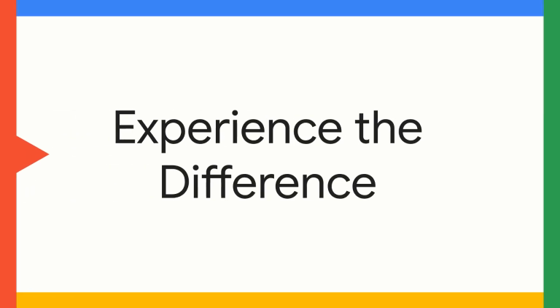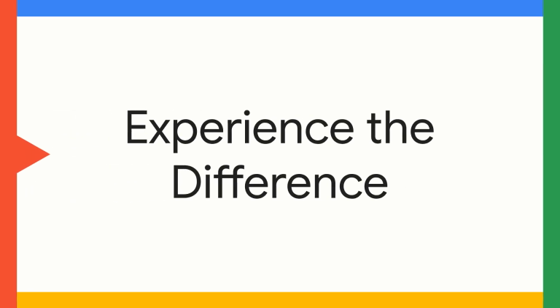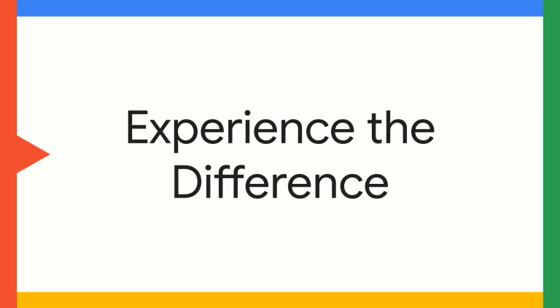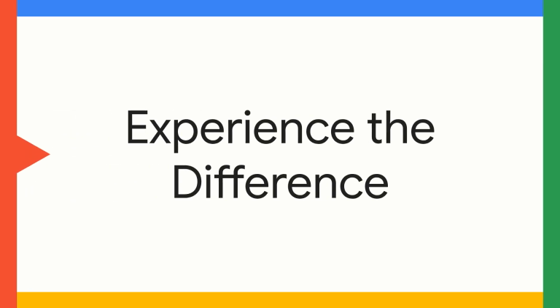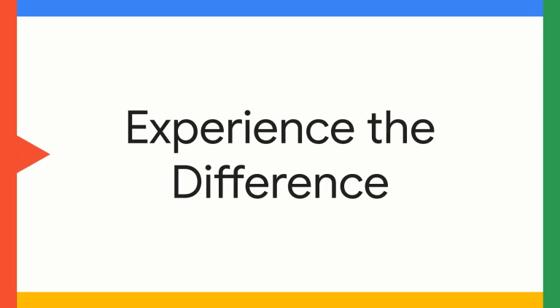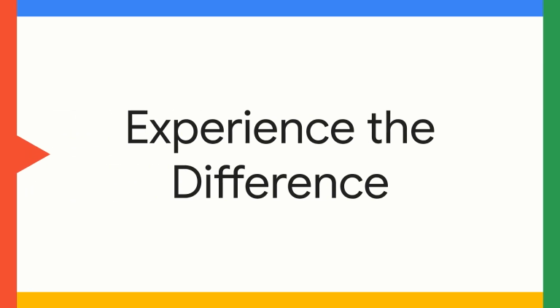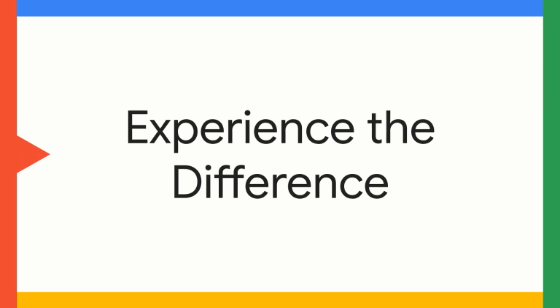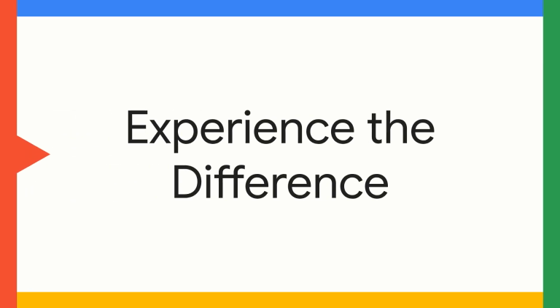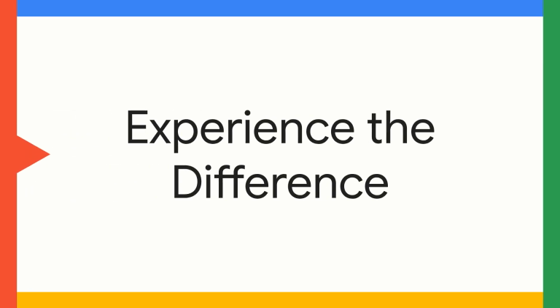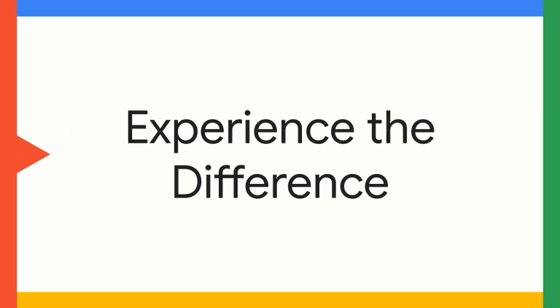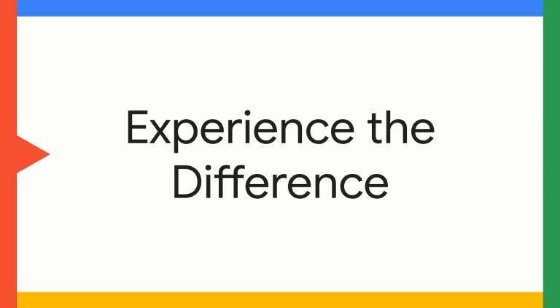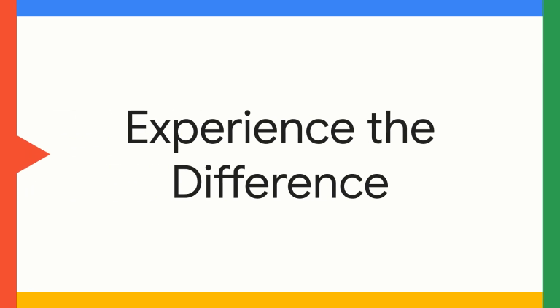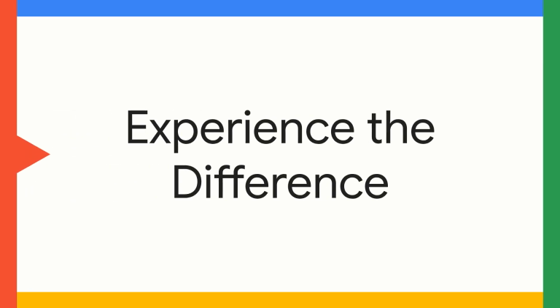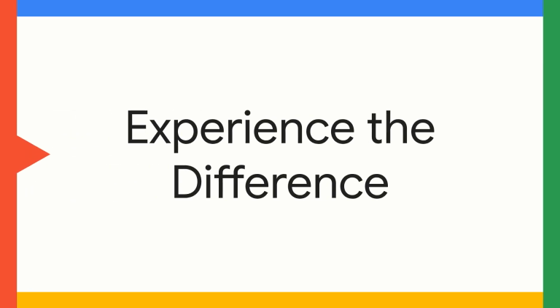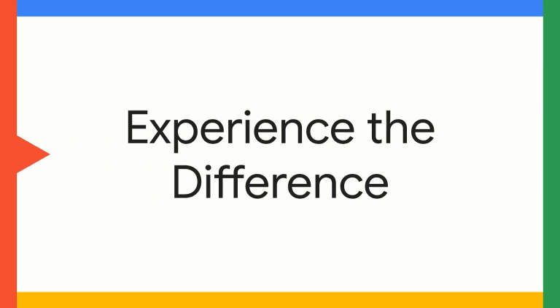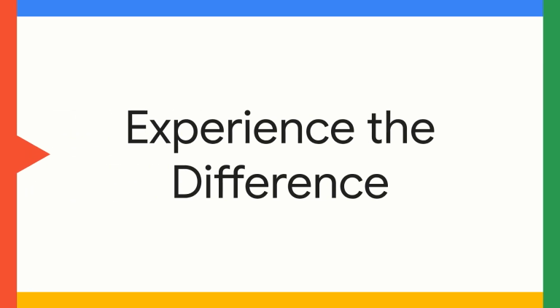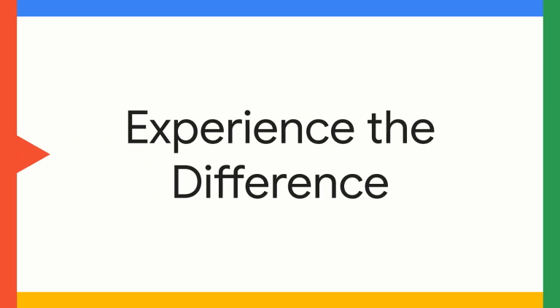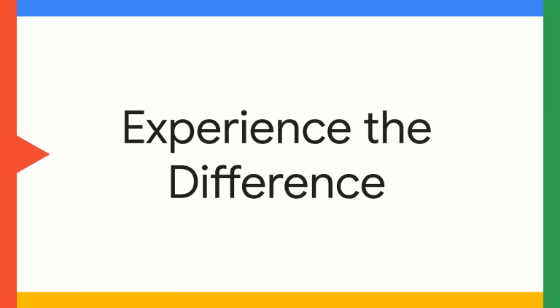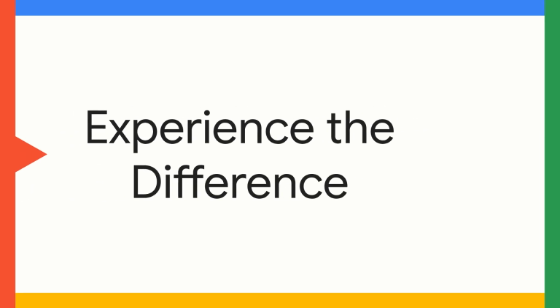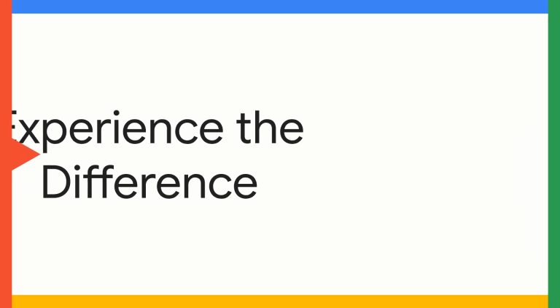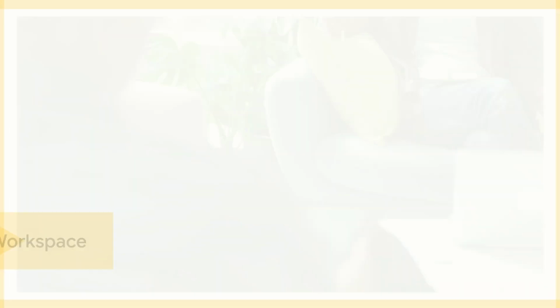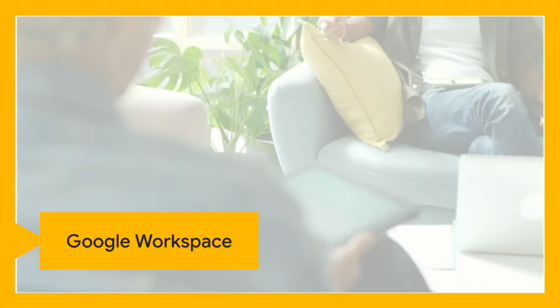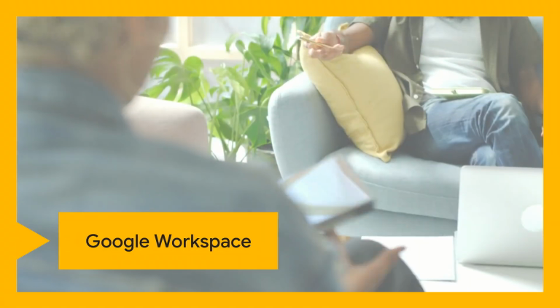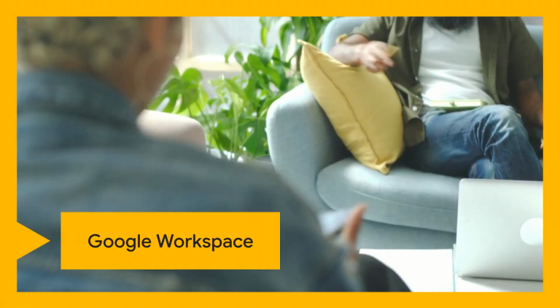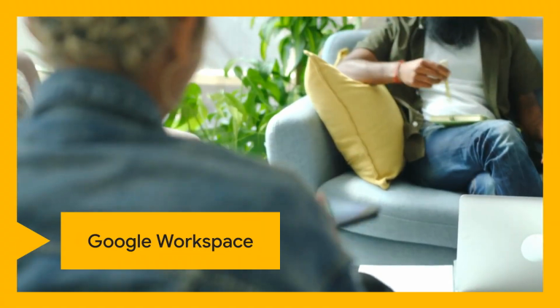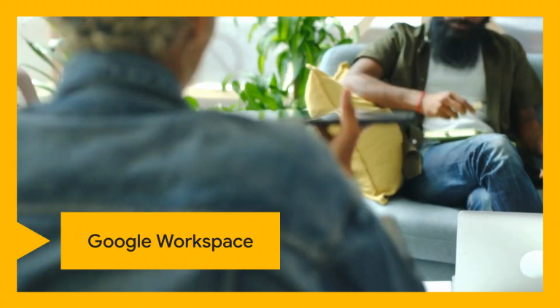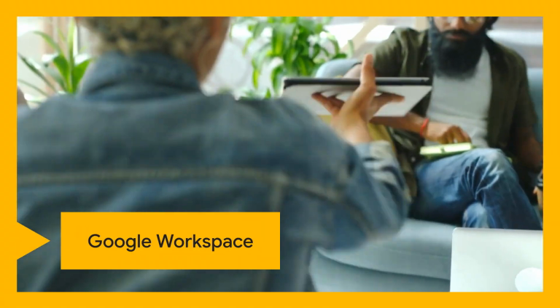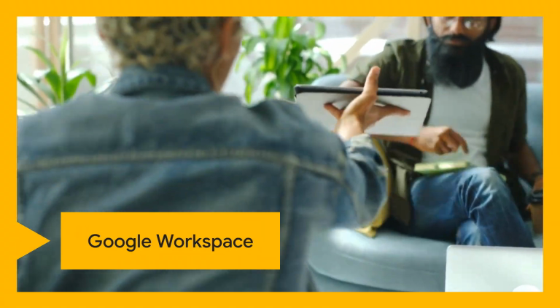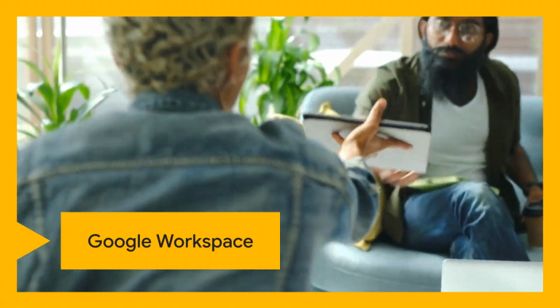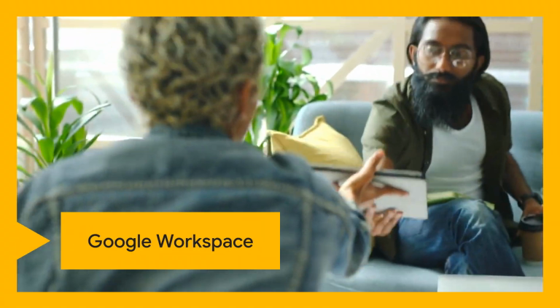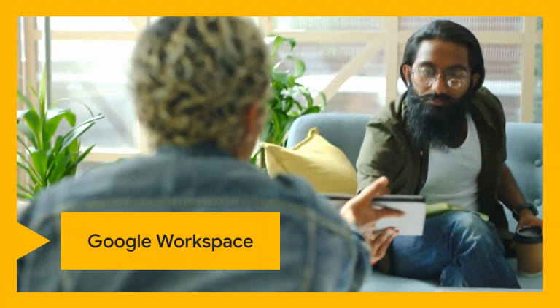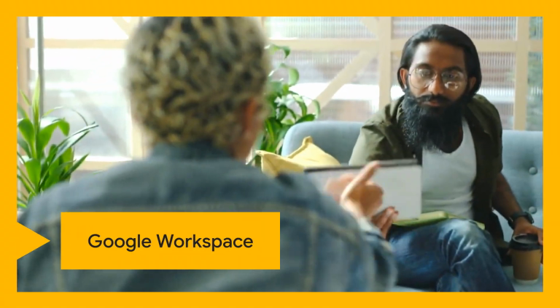Ready to transform your workflow? Experience the help, not the hype. Google Workspace — truly helpful AI.